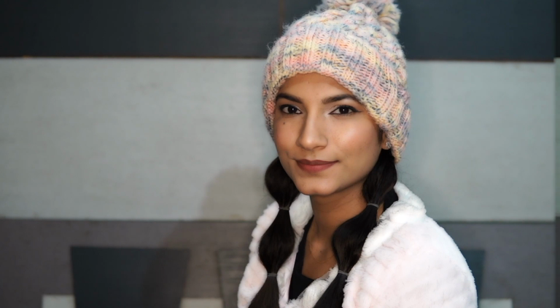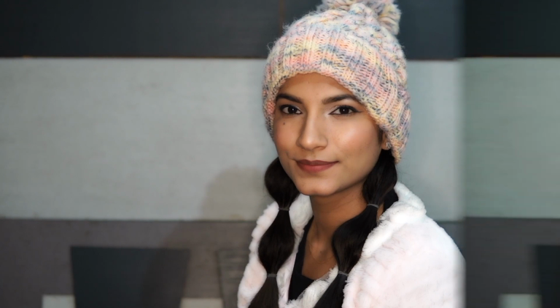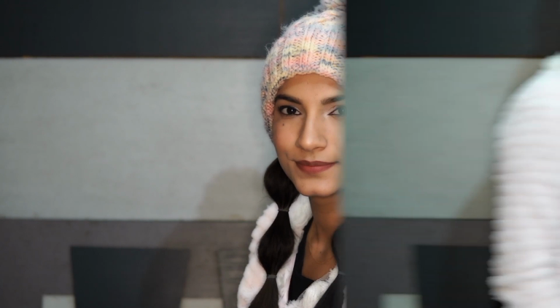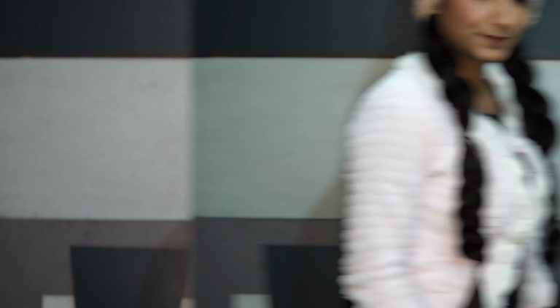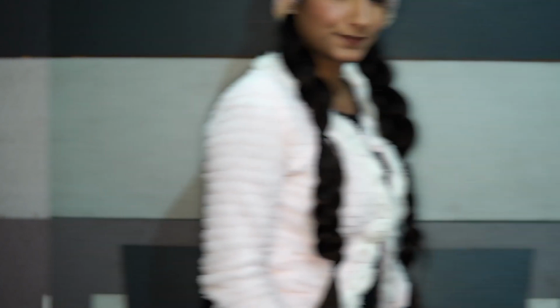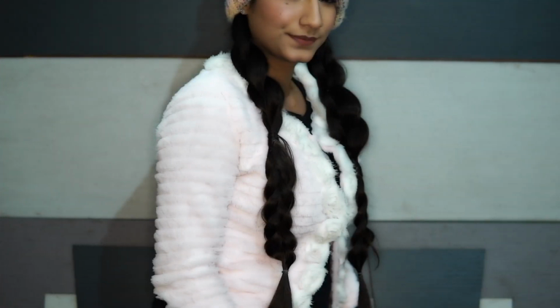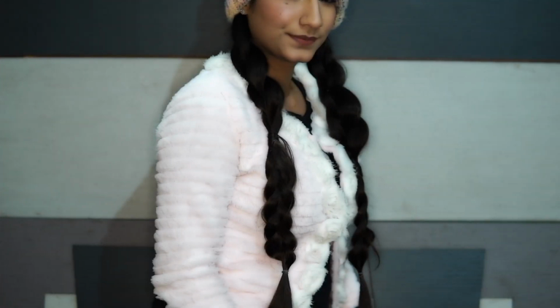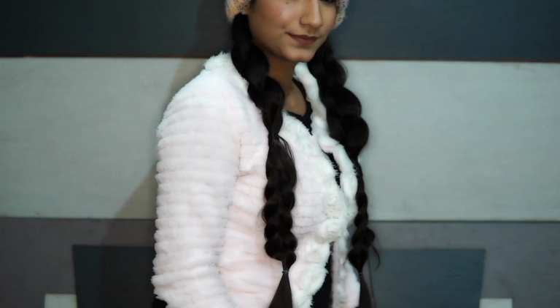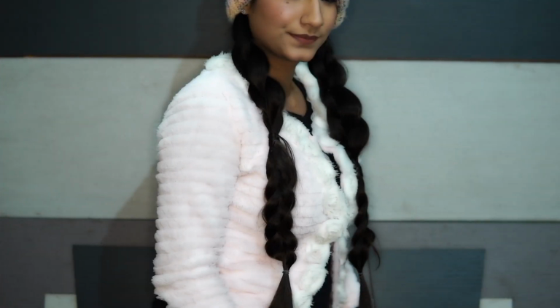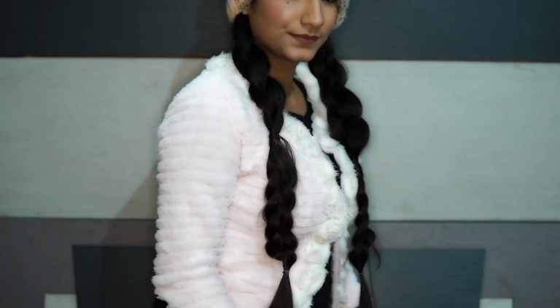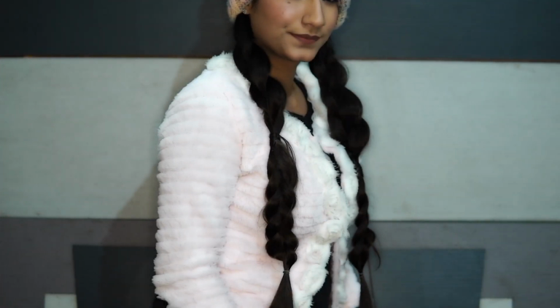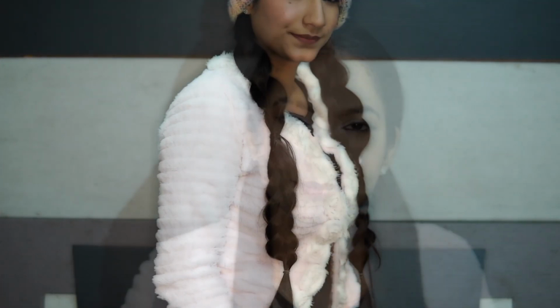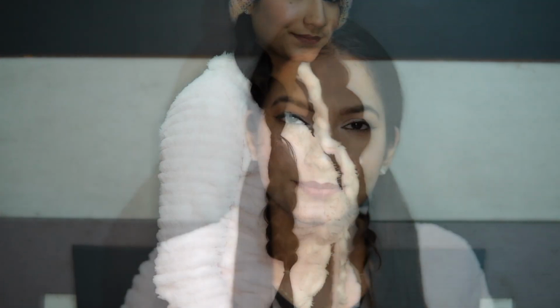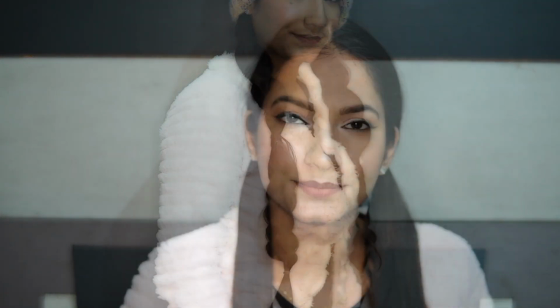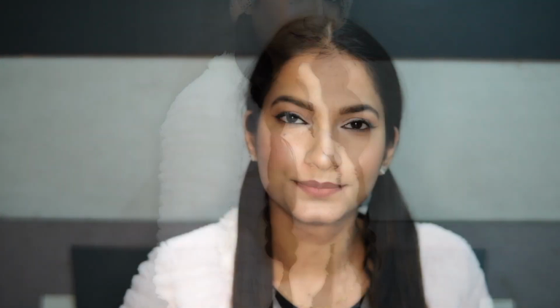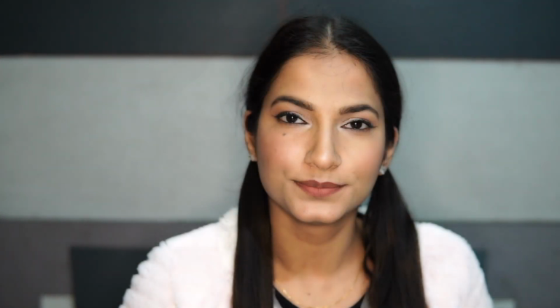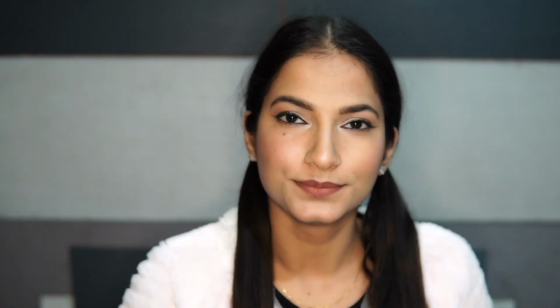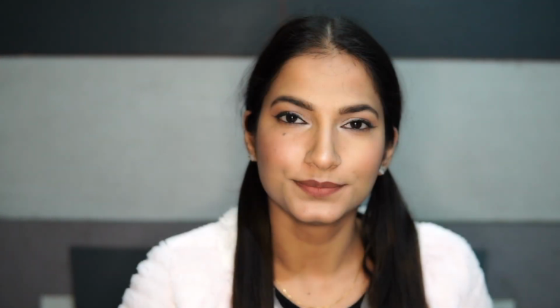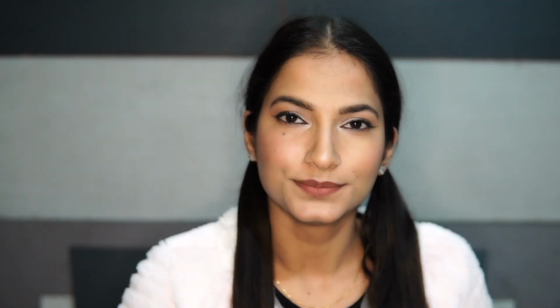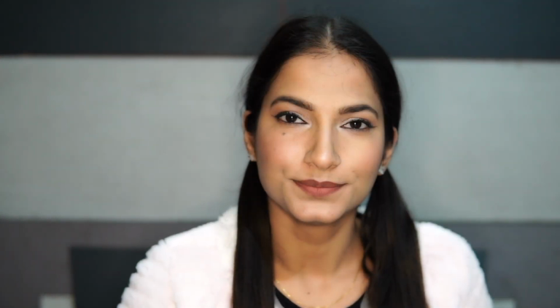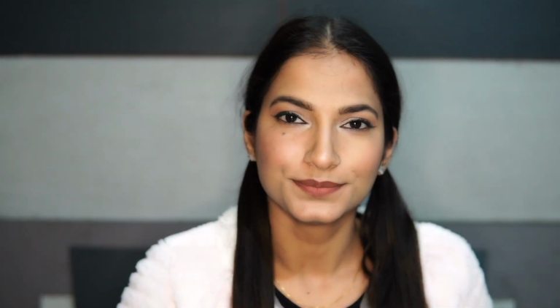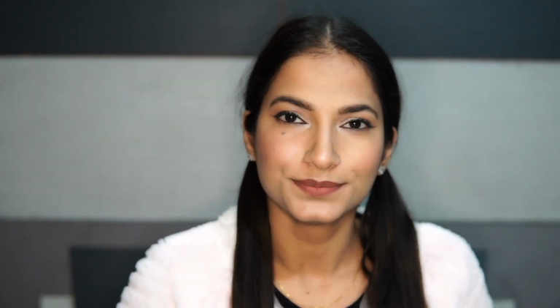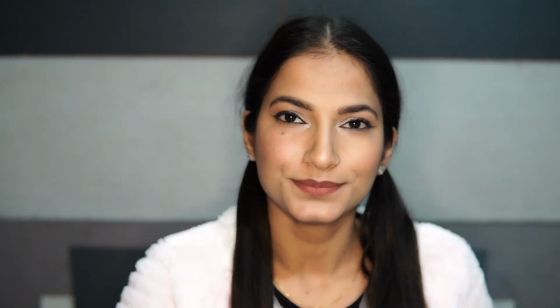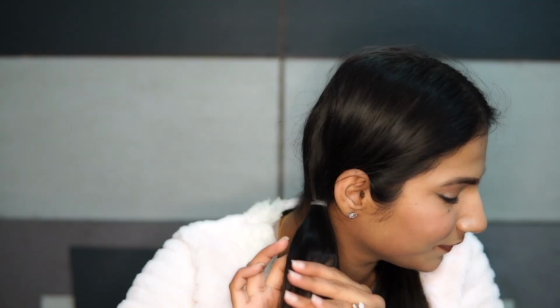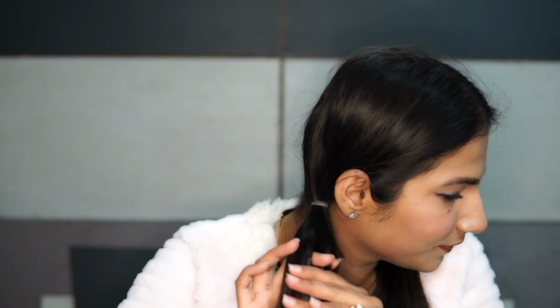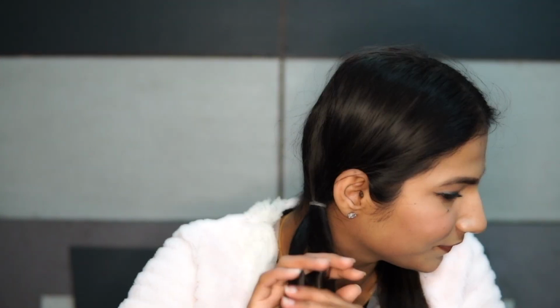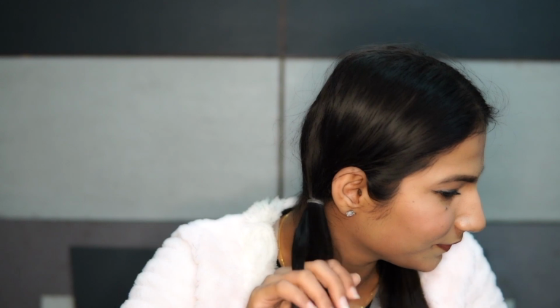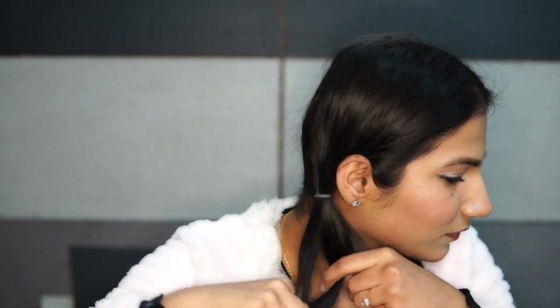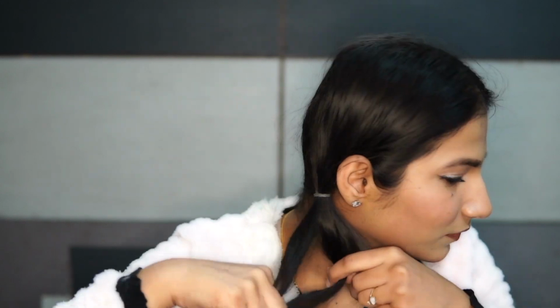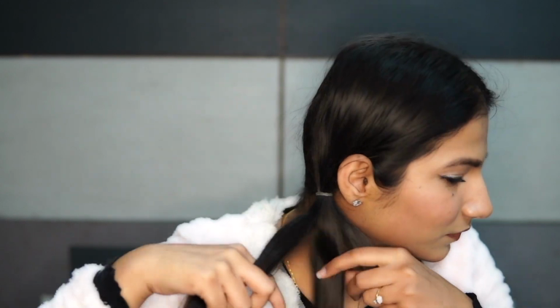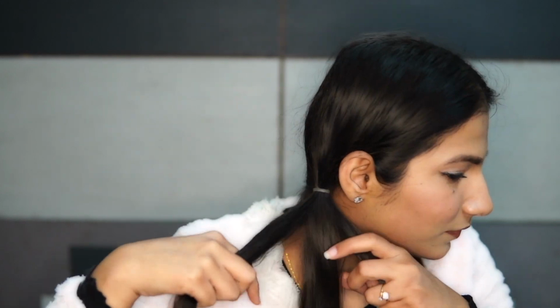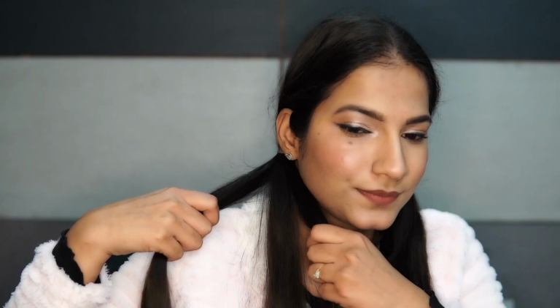Now, let's start with the second hairstyle. Again, start with the pigtails. Braid one half of your hair.